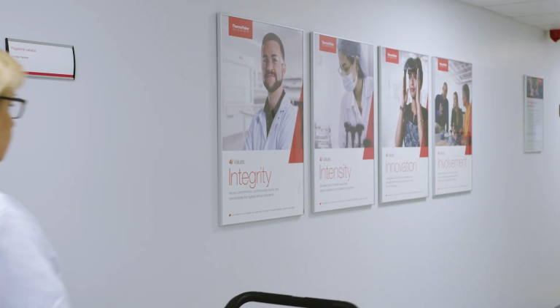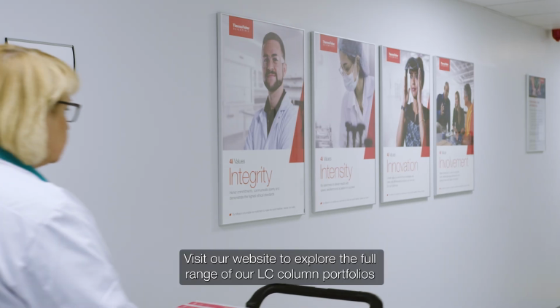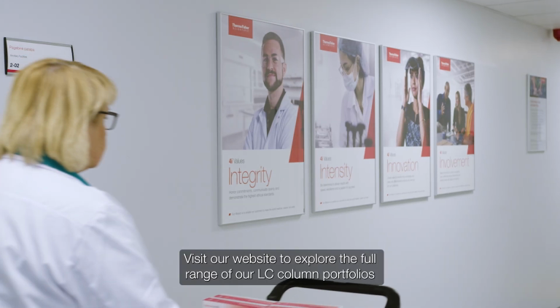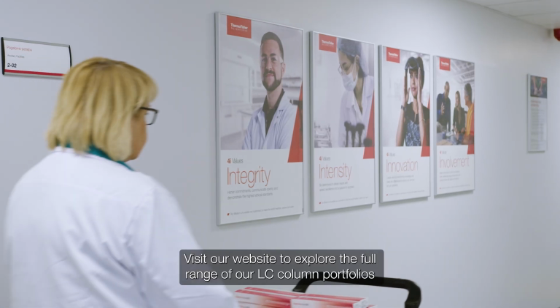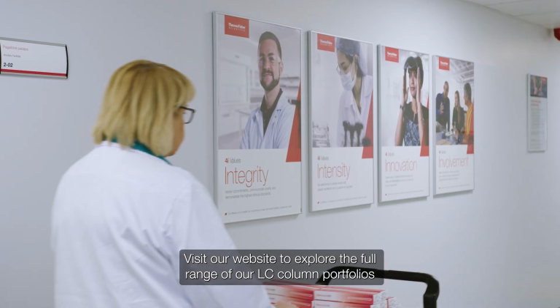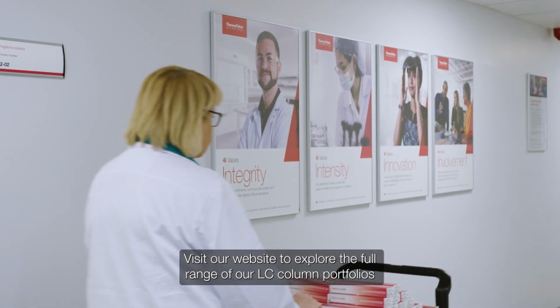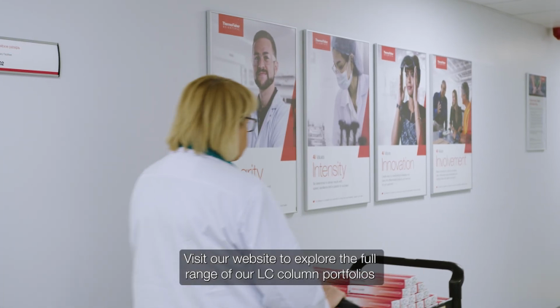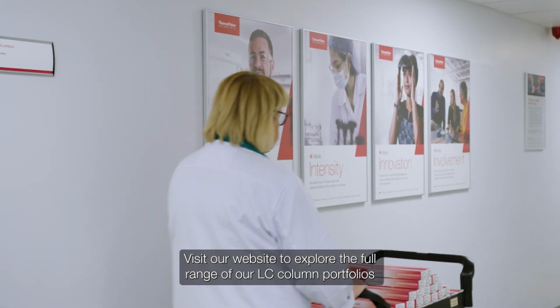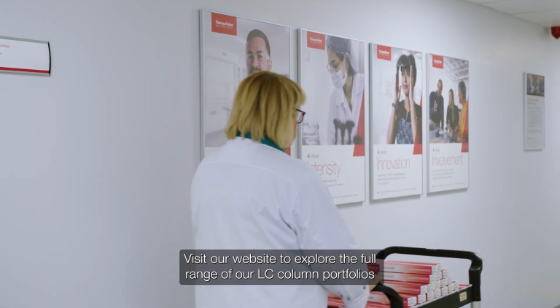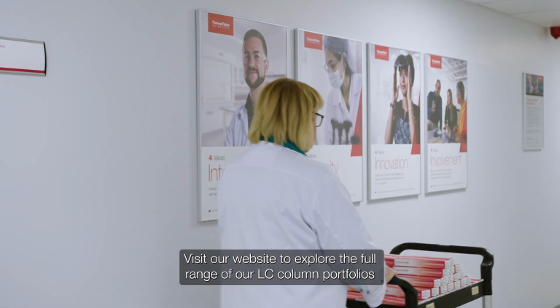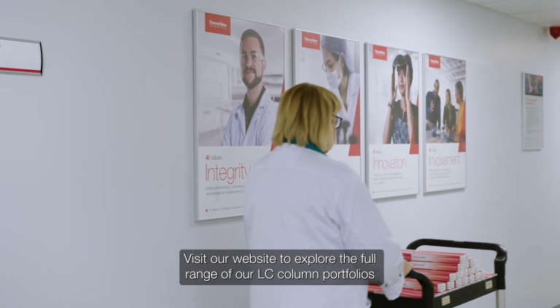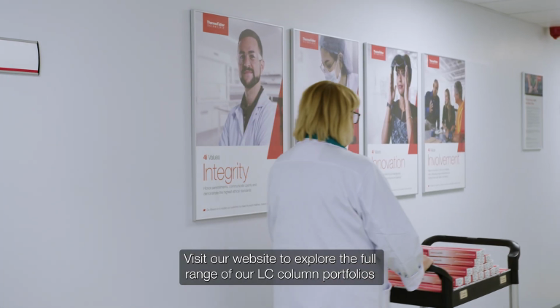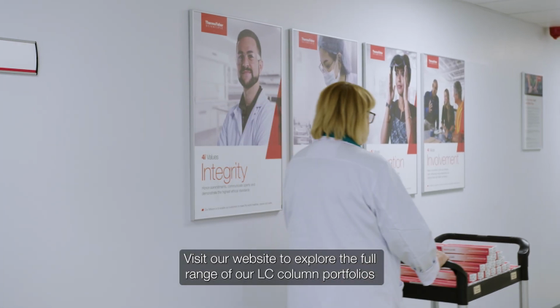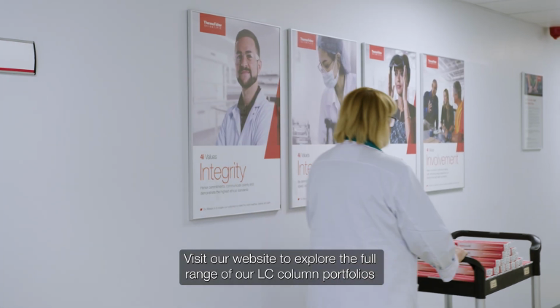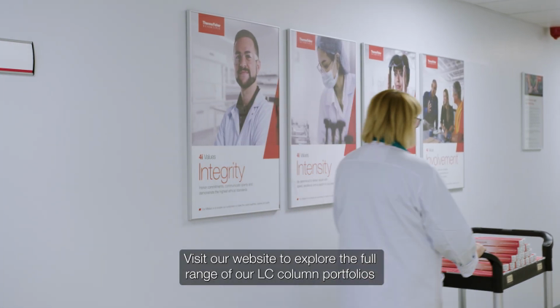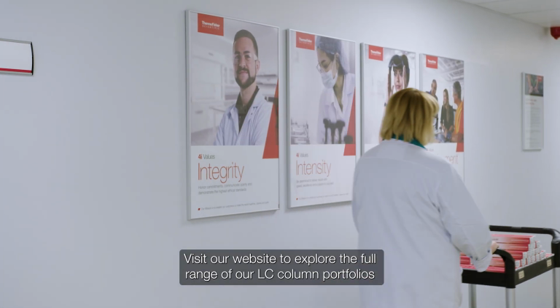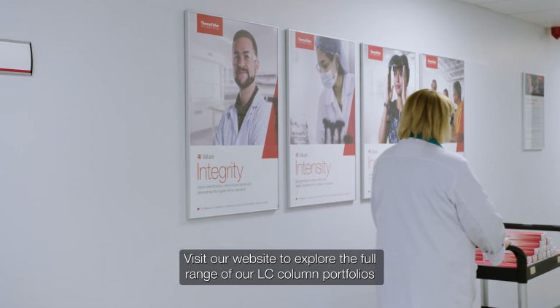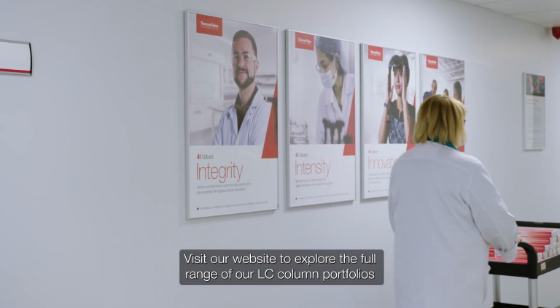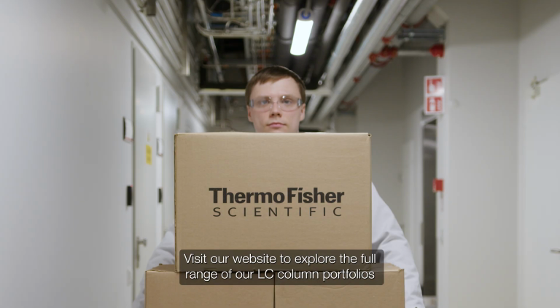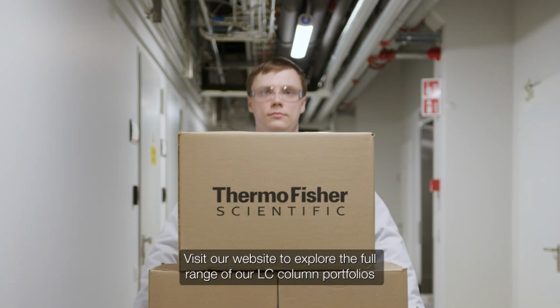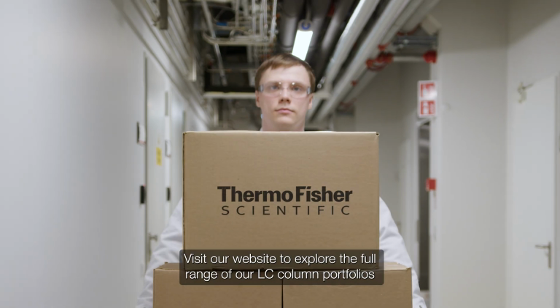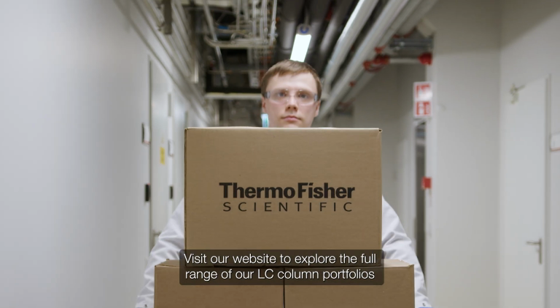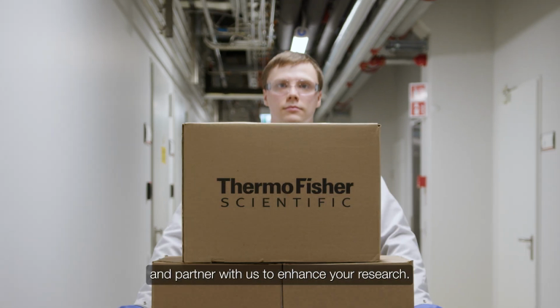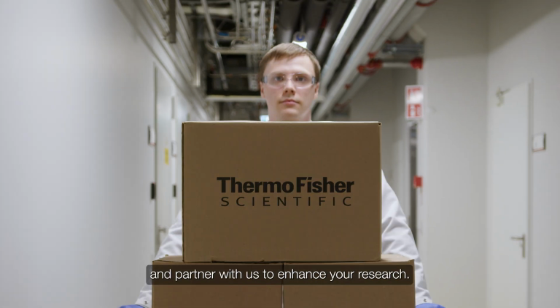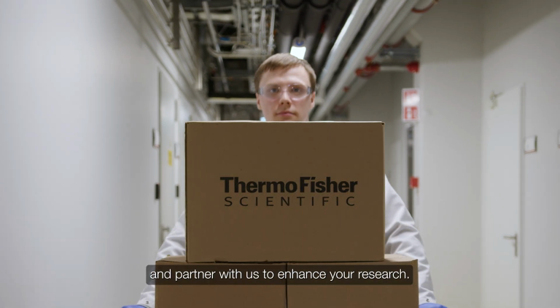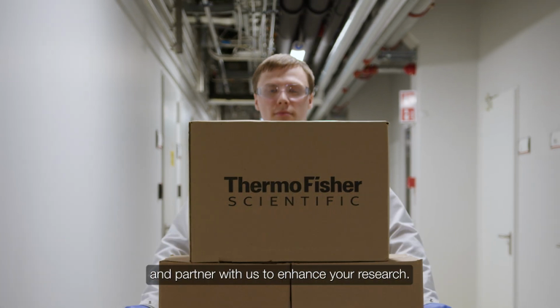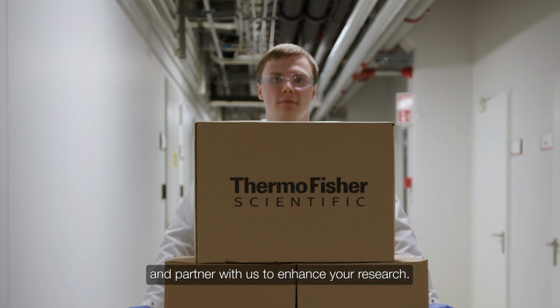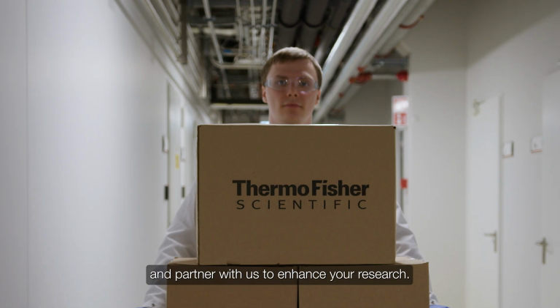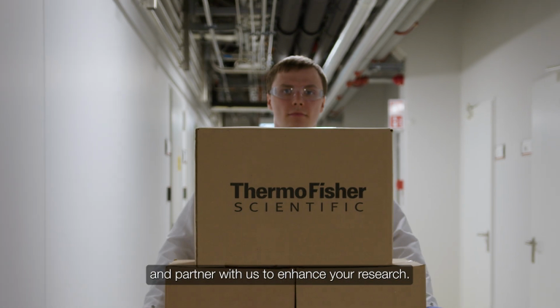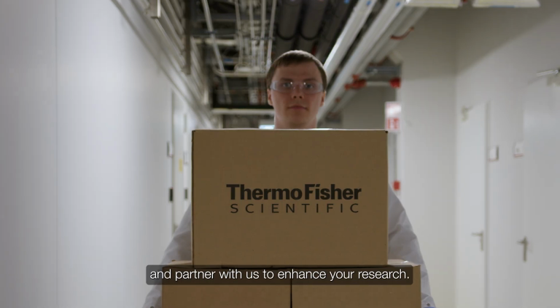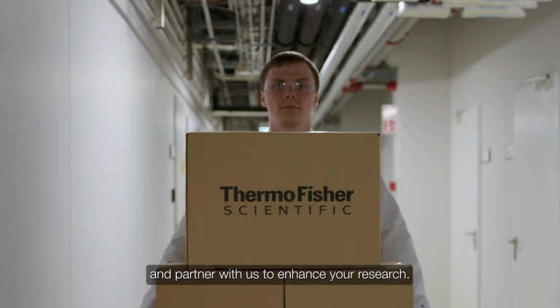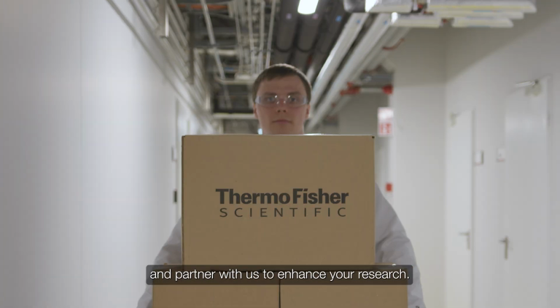Visit our website to explore the full range of our LC column portfolios and partner with us to enhance your research.